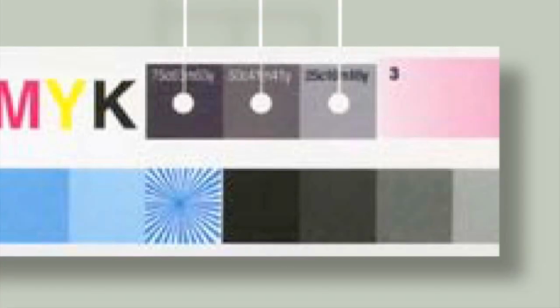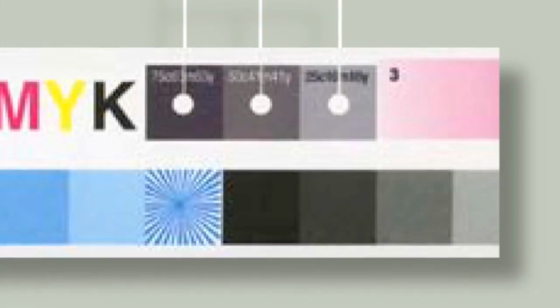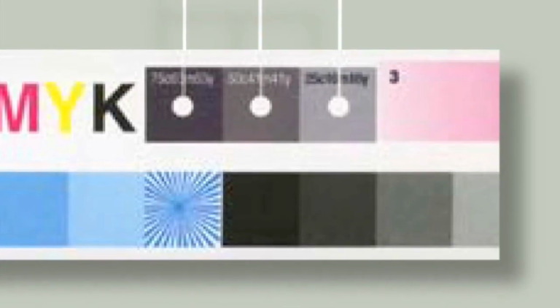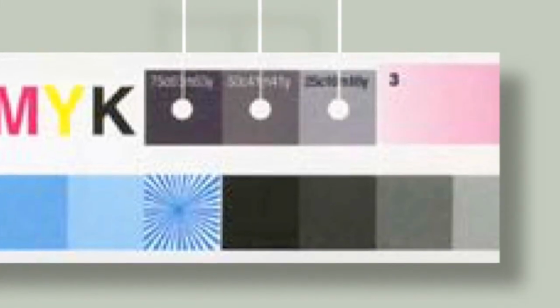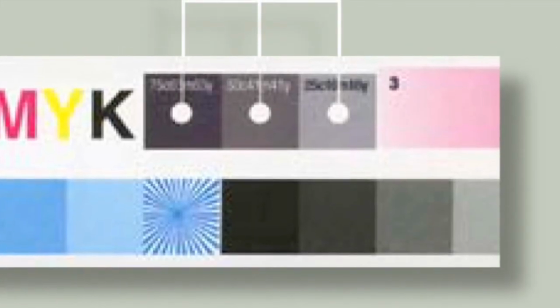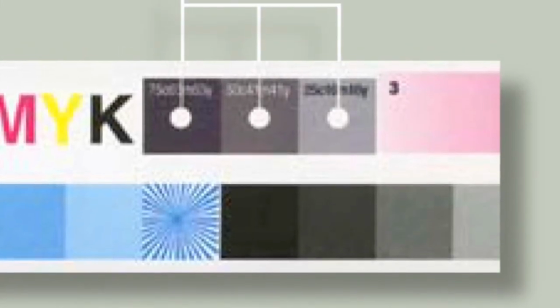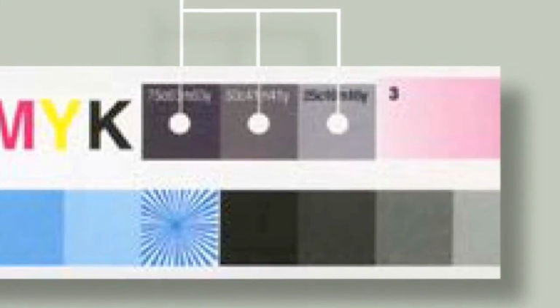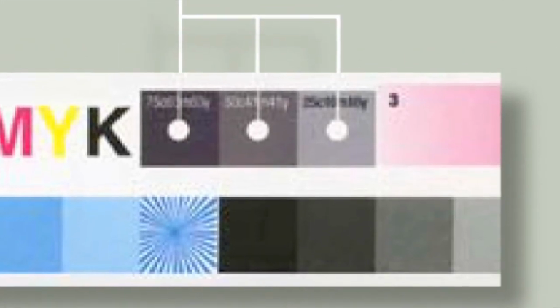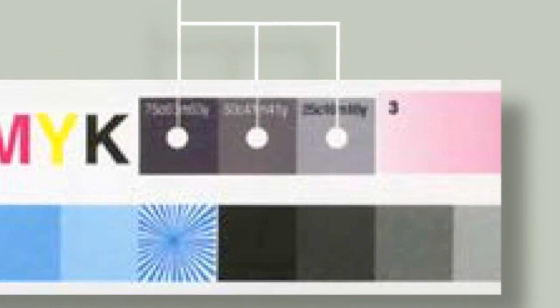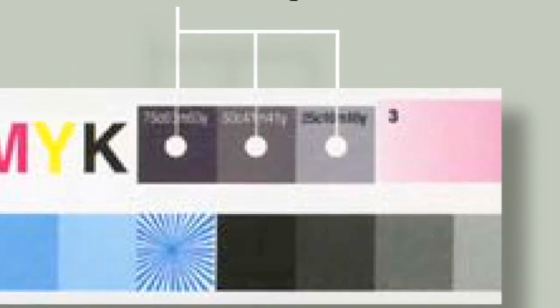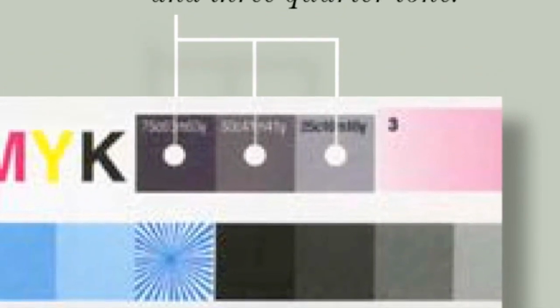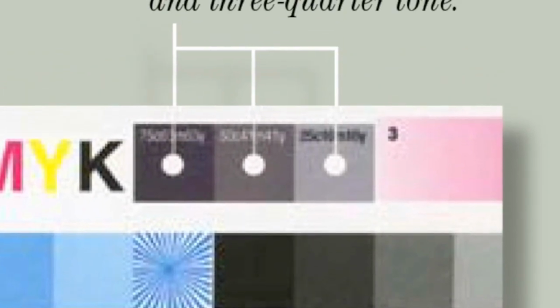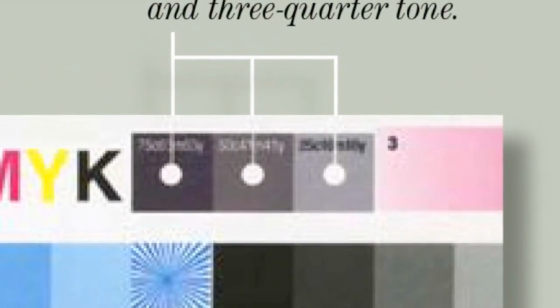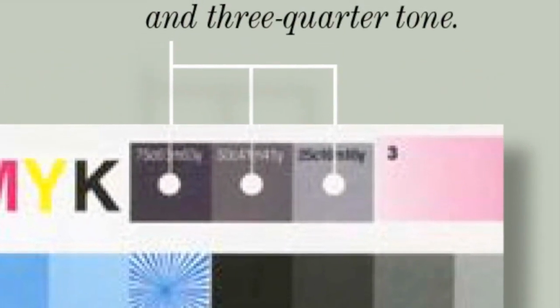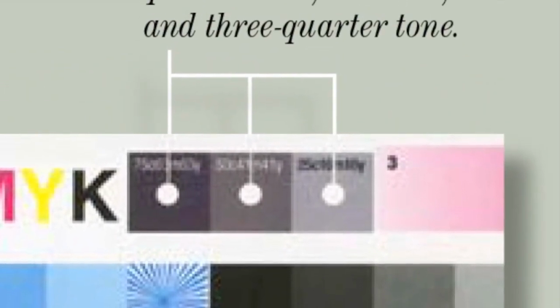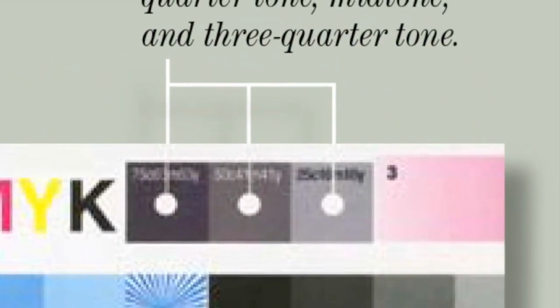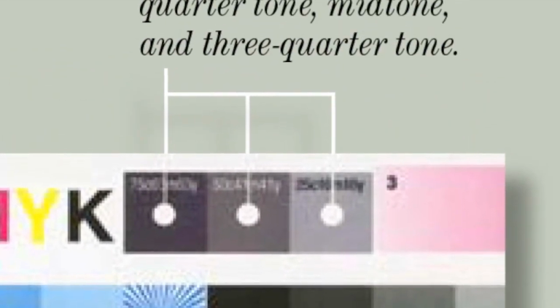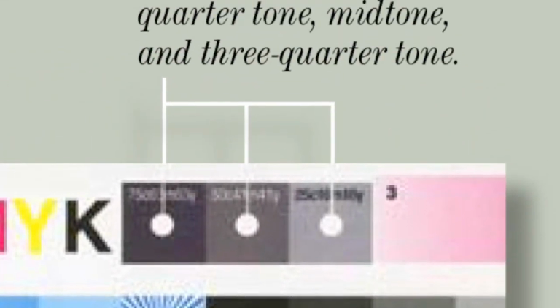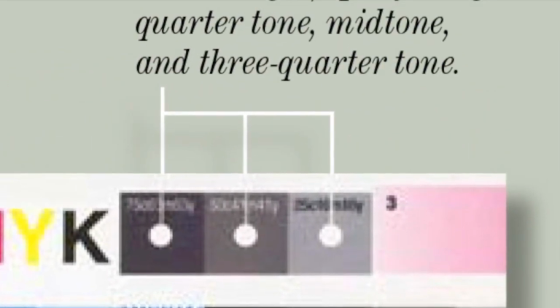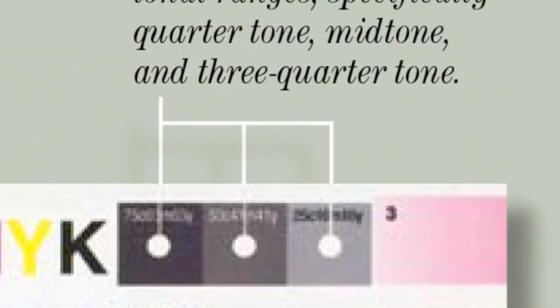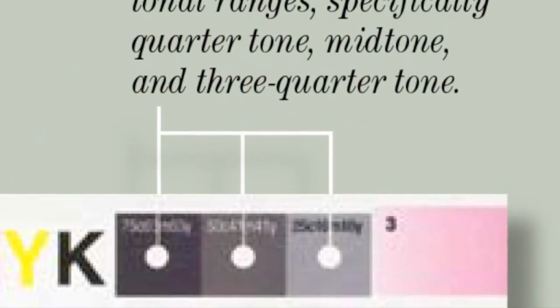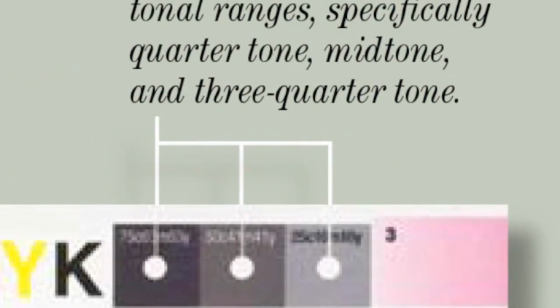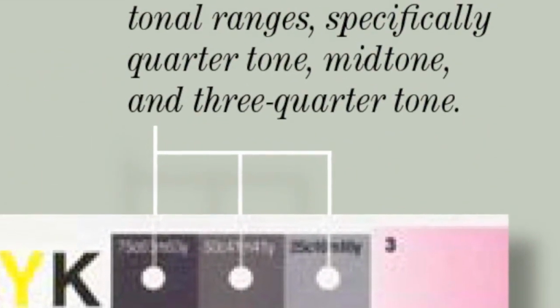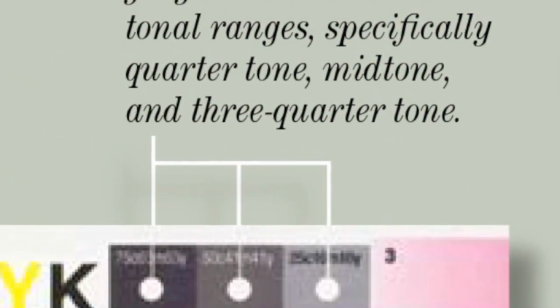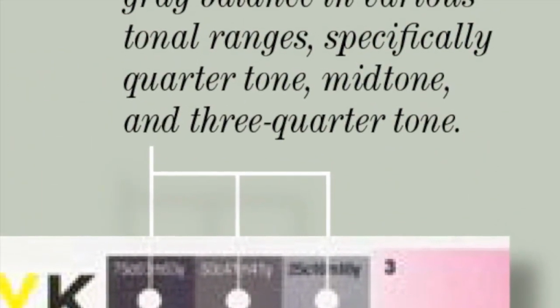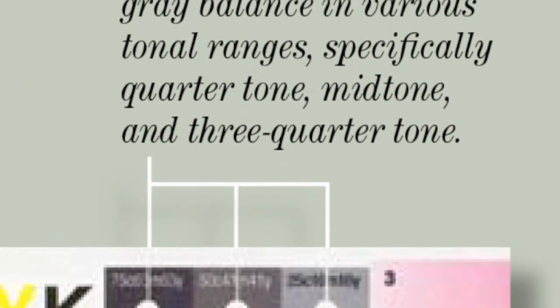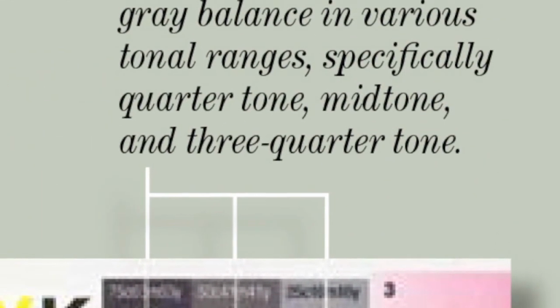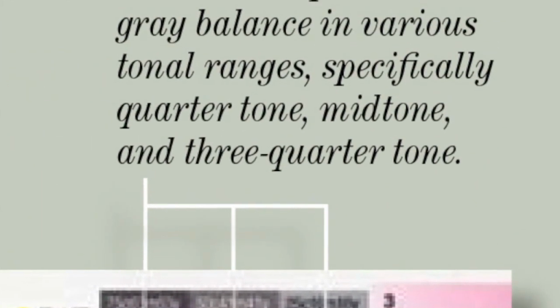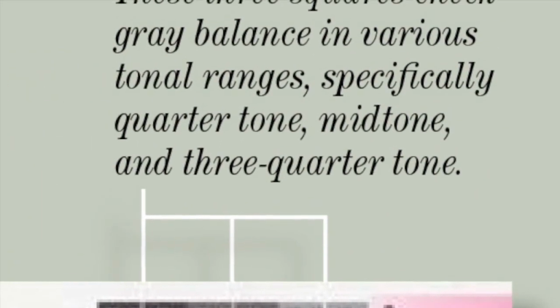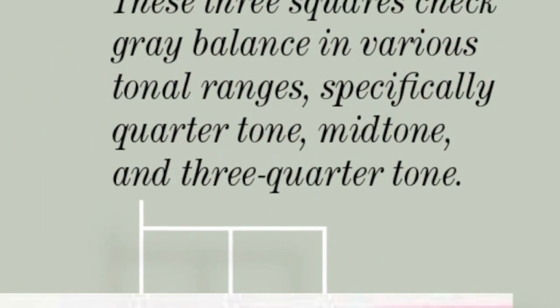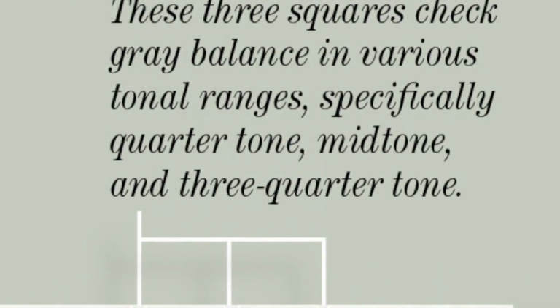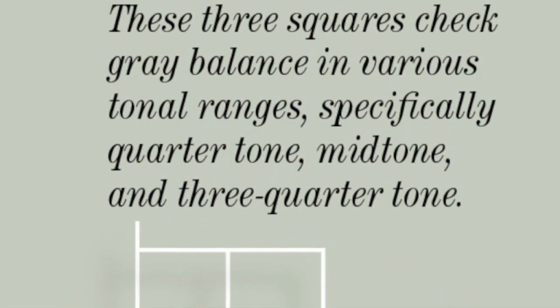The gray balance. This section allows you to check quarter tone, mid-tone, and the tonal ranges.